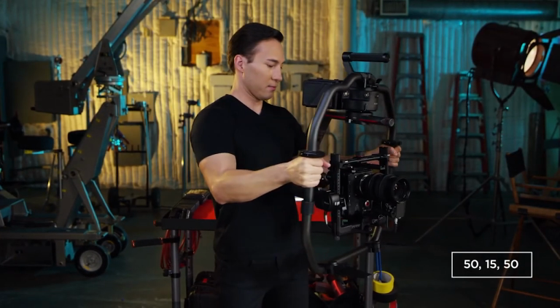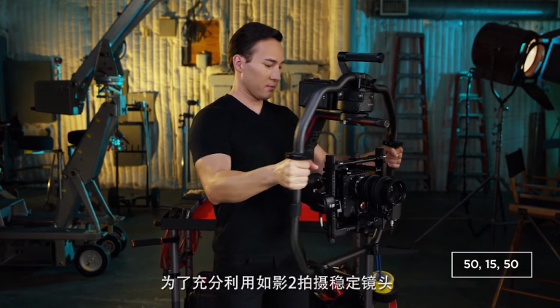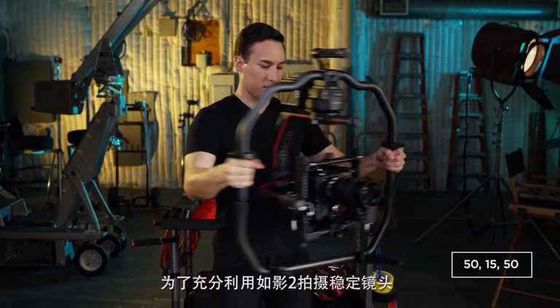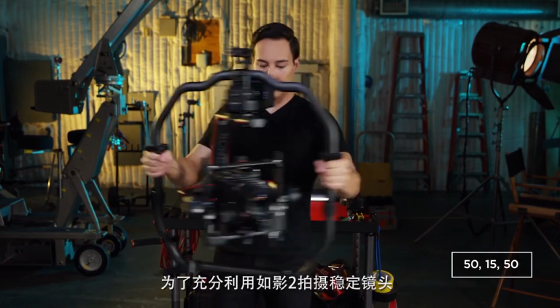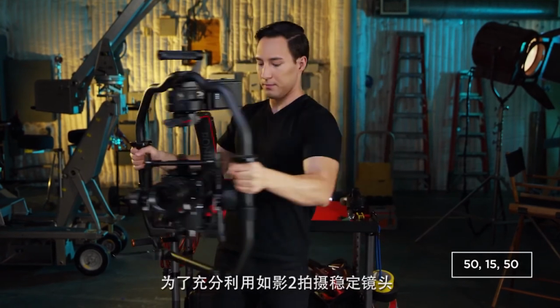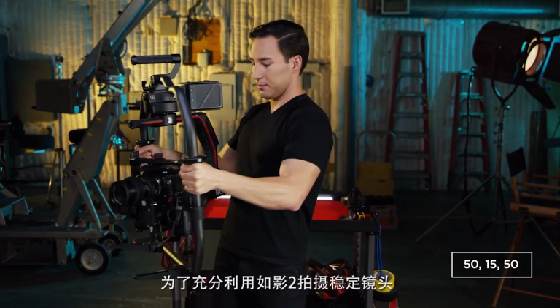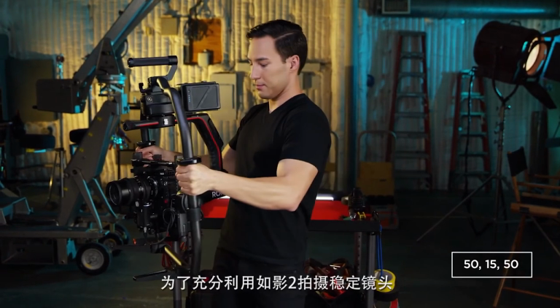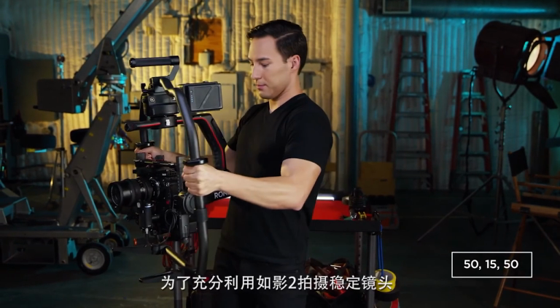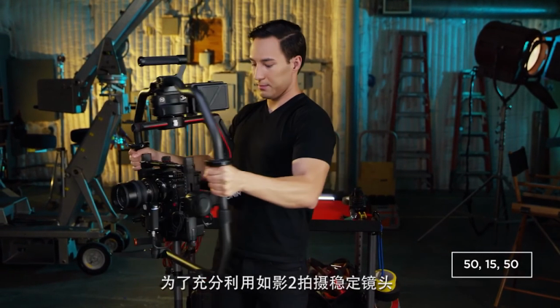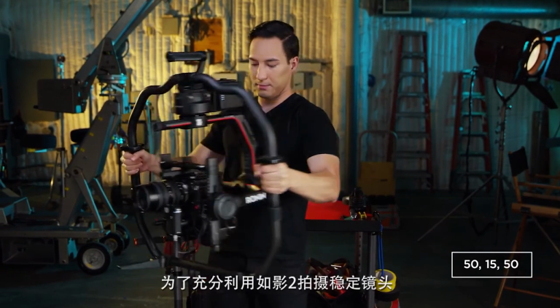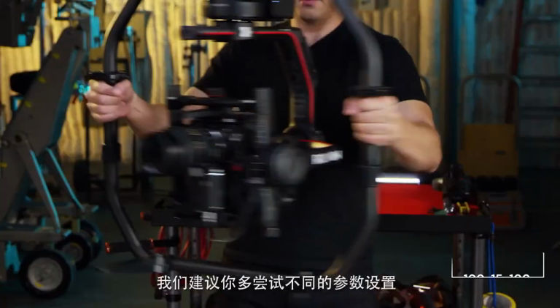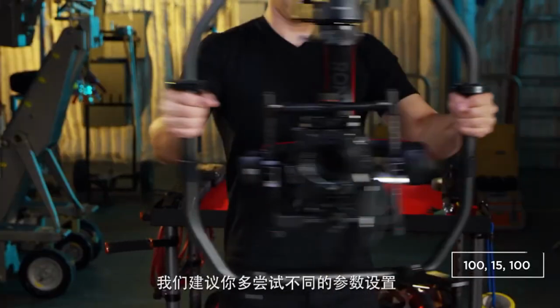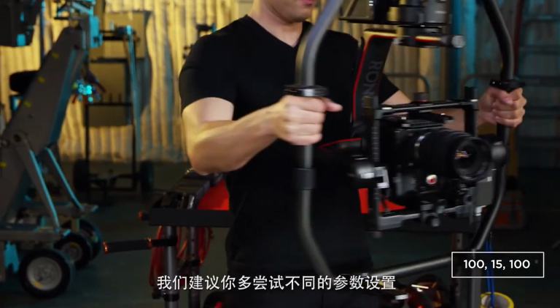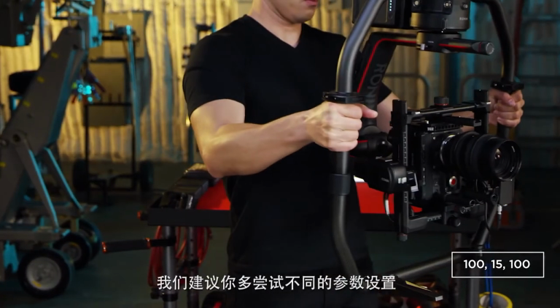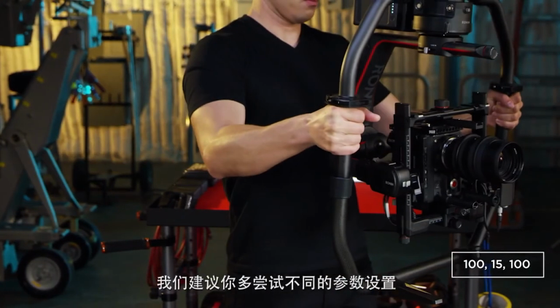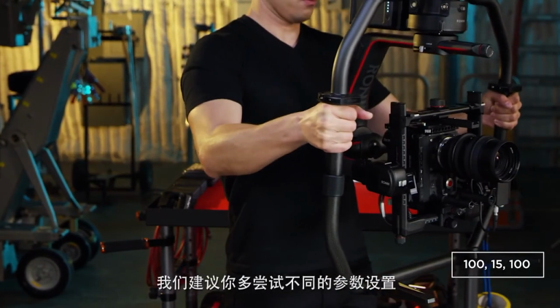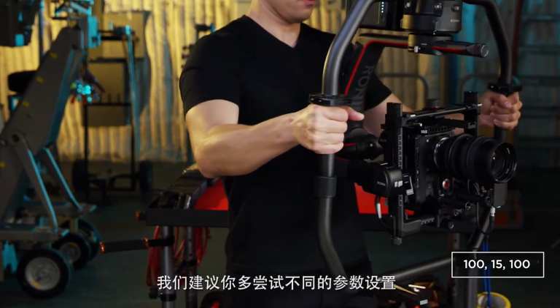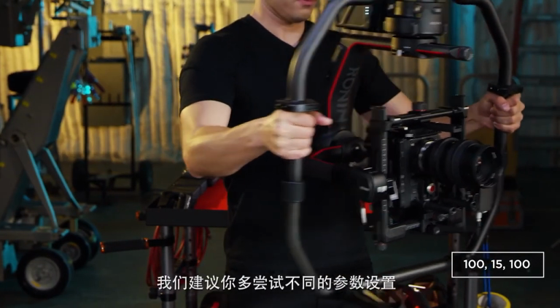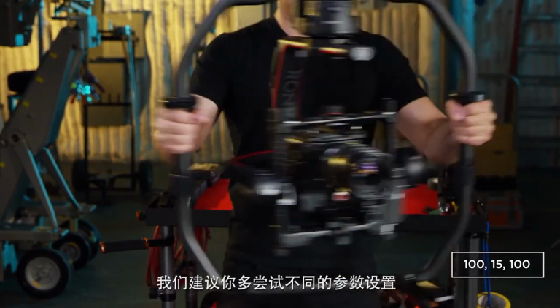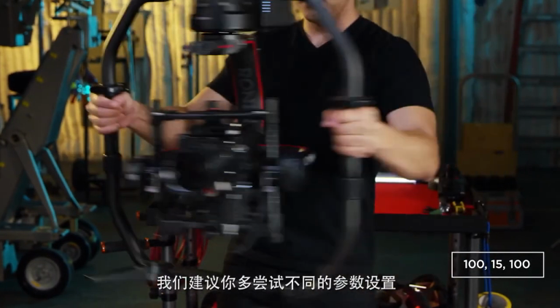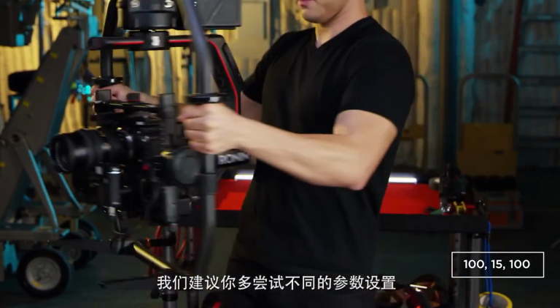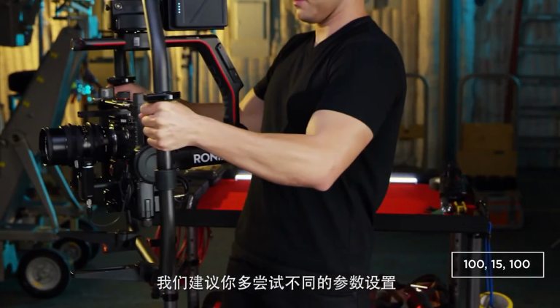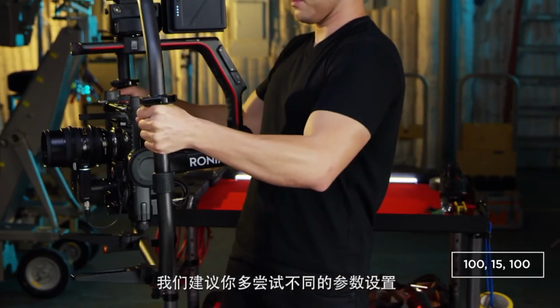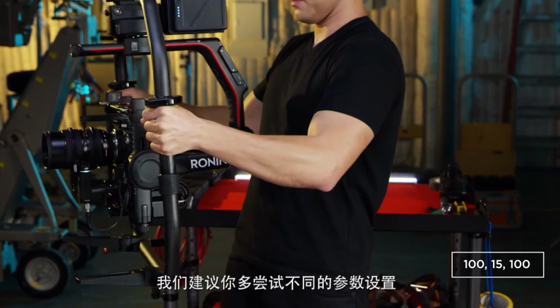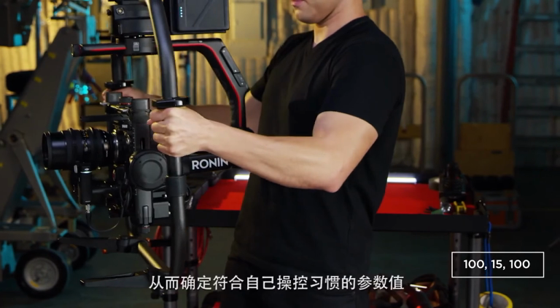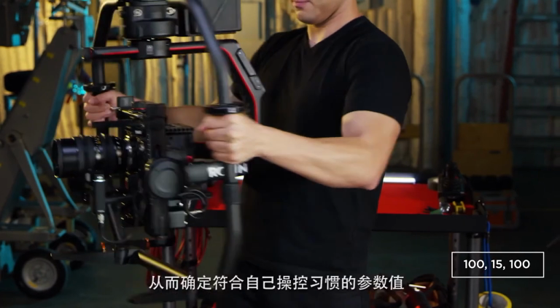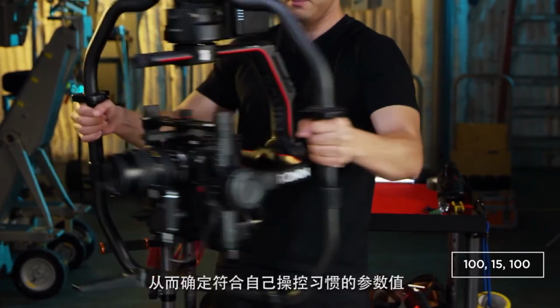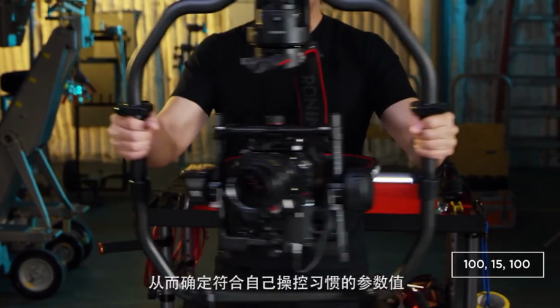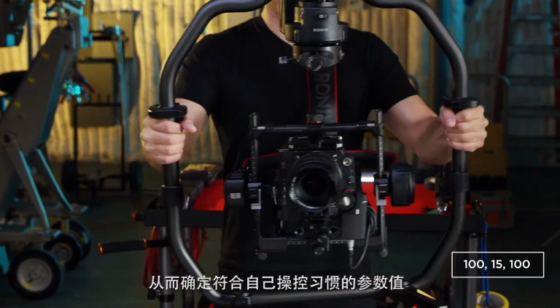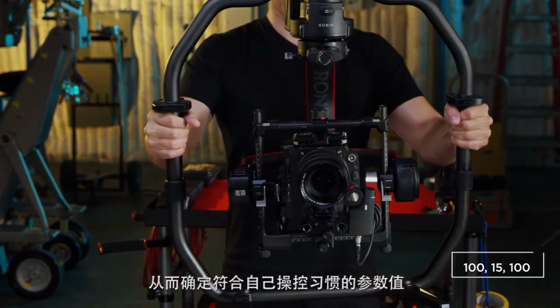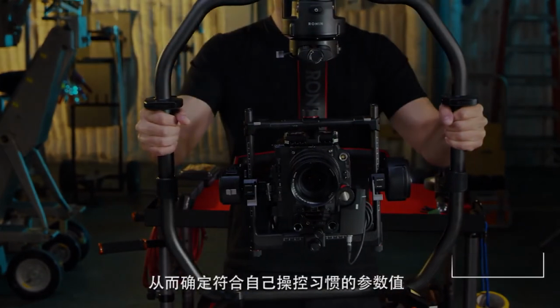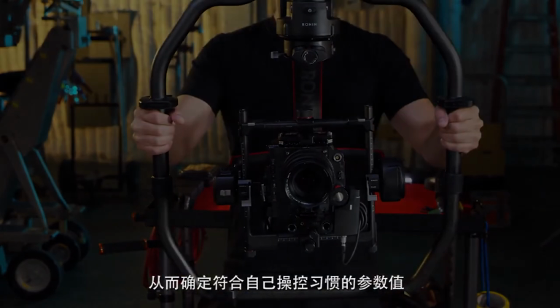To get the most out of your Ronin 2, we suggest playing with the settings to suit your operating style to get the perfect stabilized shot.